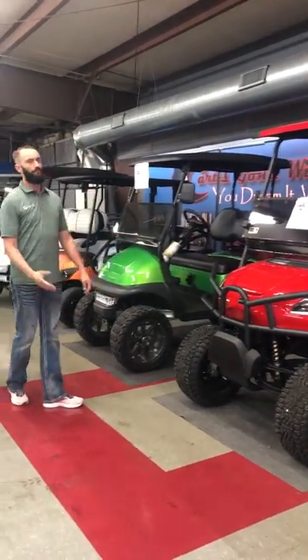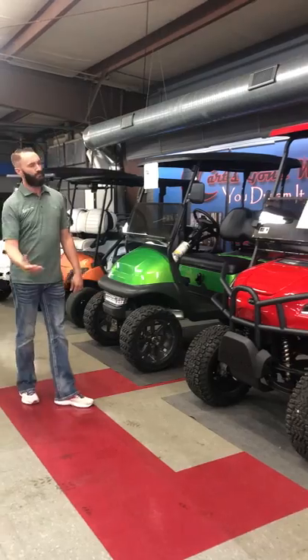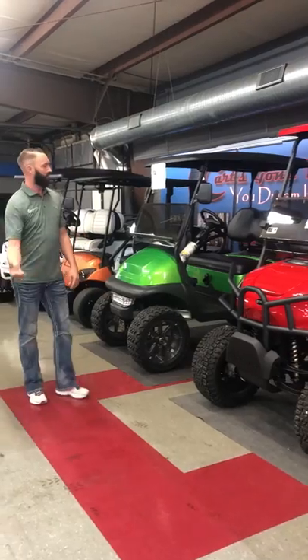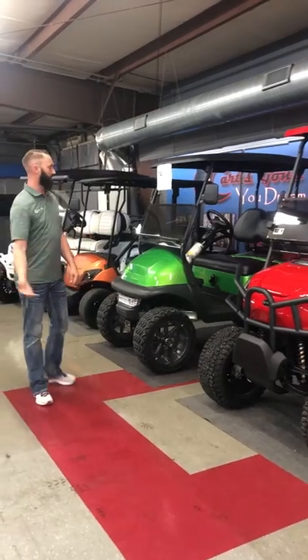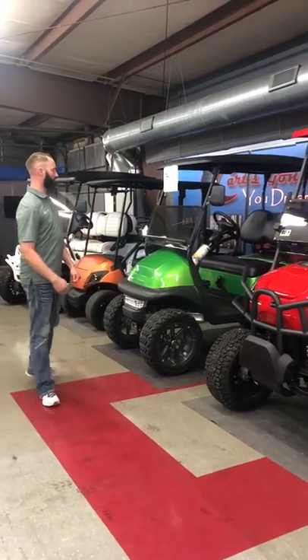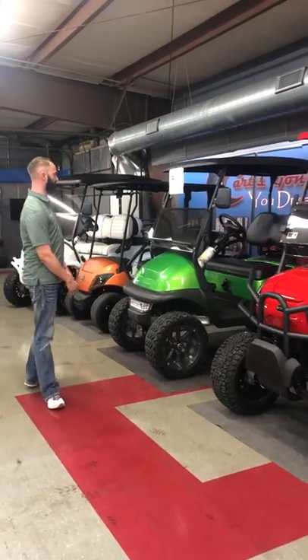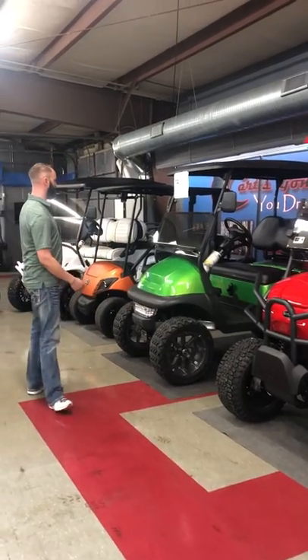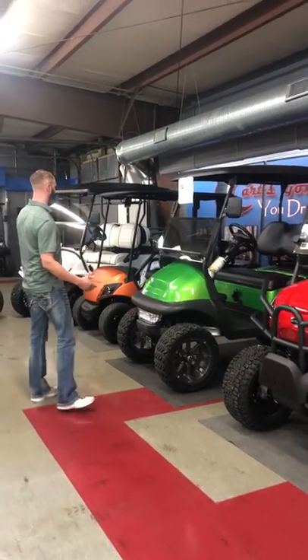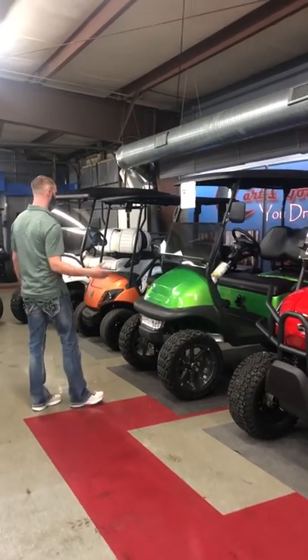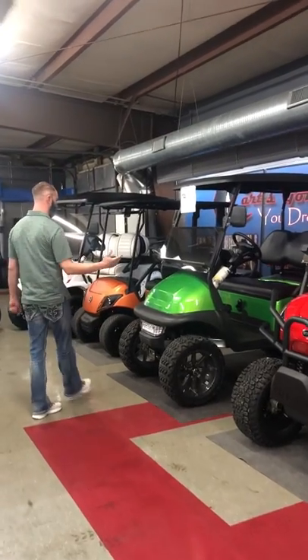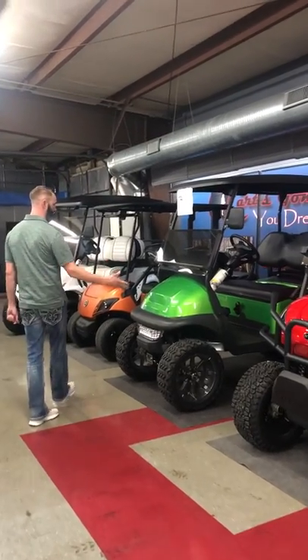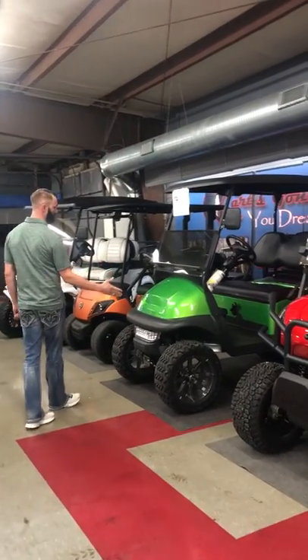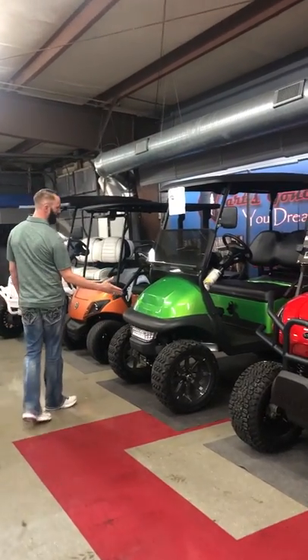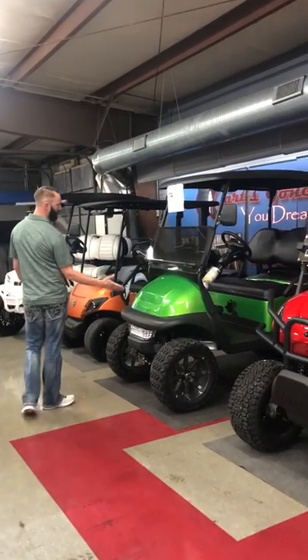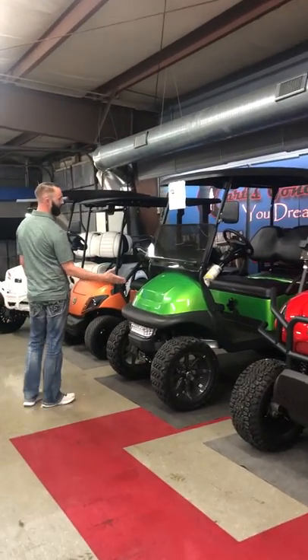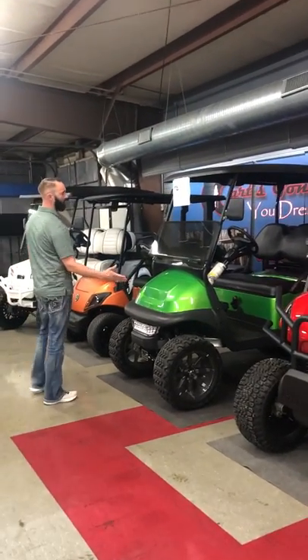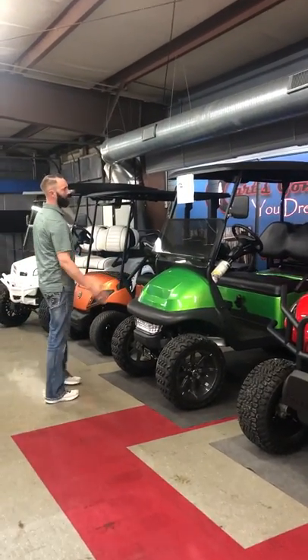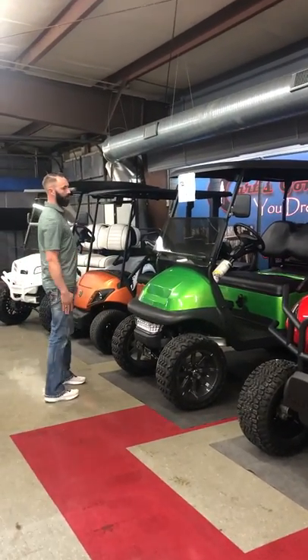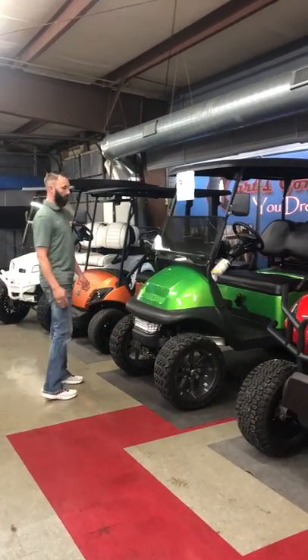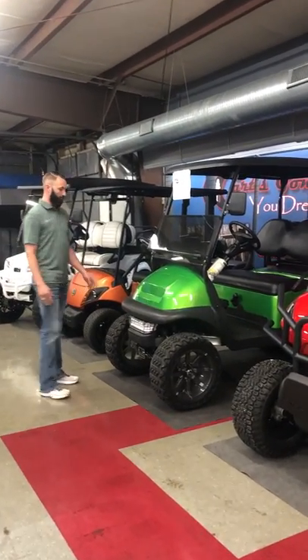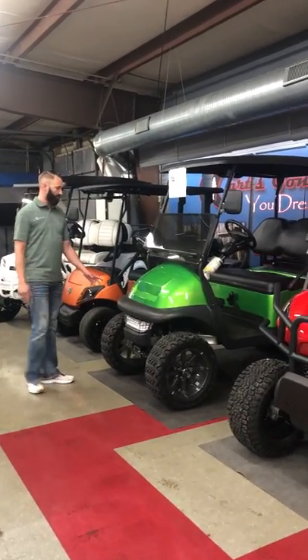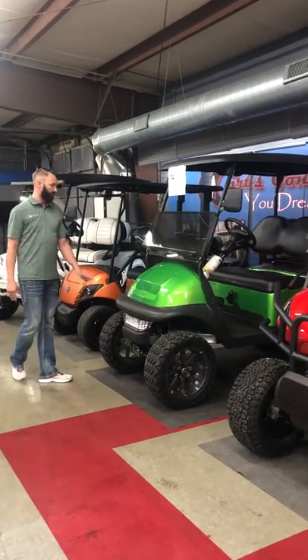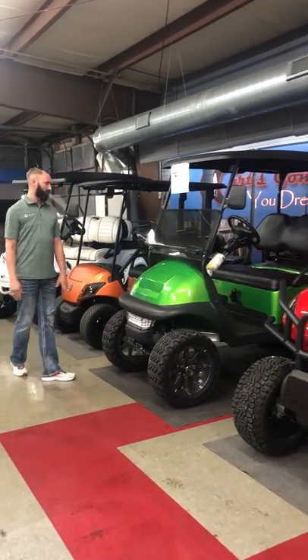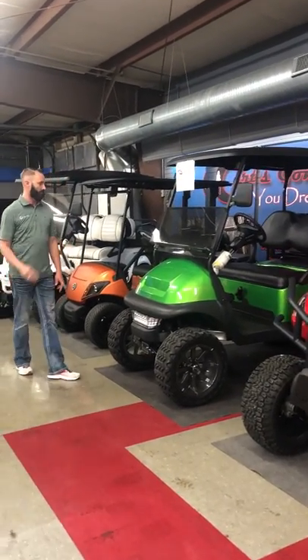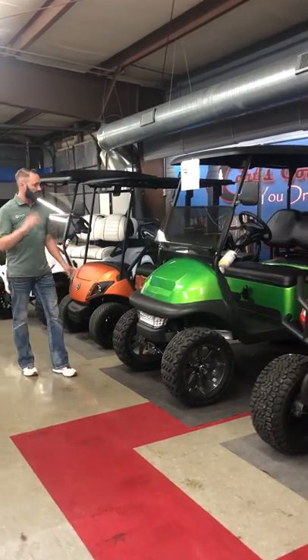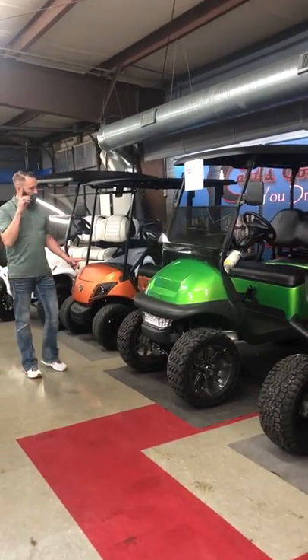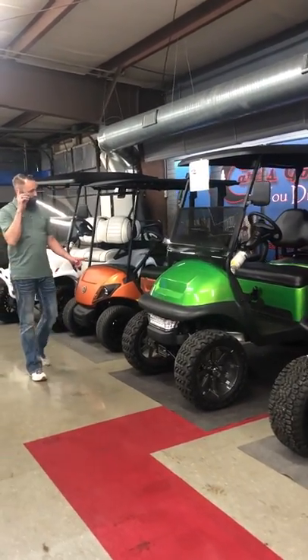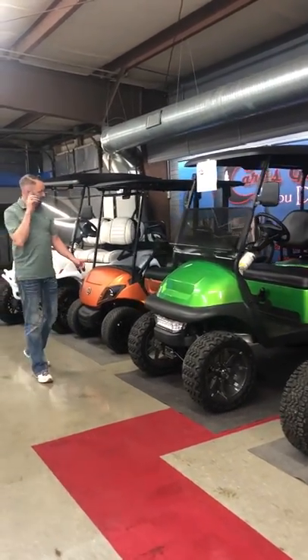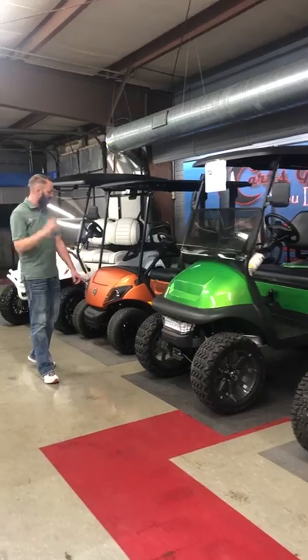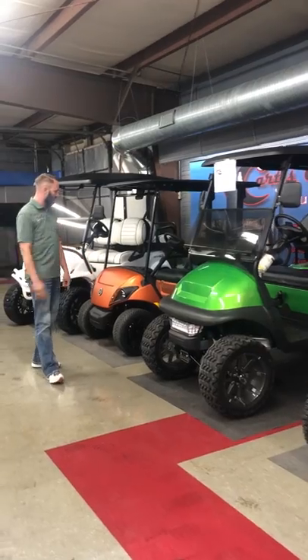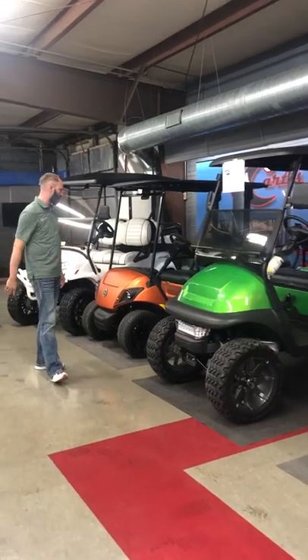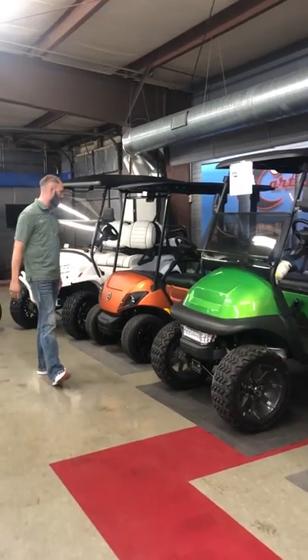Moving on down the line here, you can see we've got custom body Club Car Precedents. These are going to be fuel injected as well.